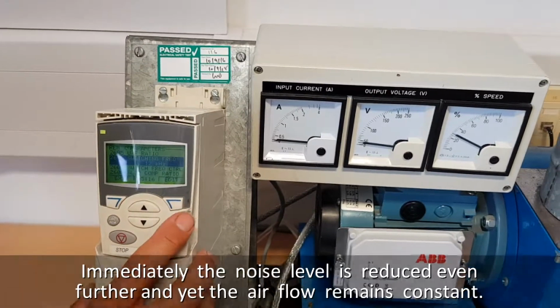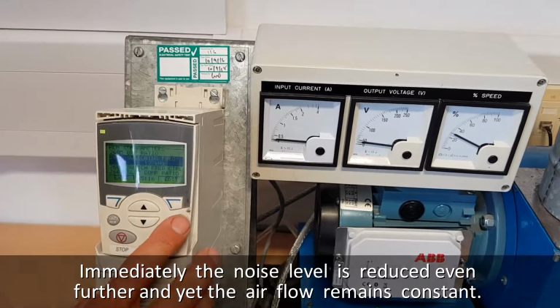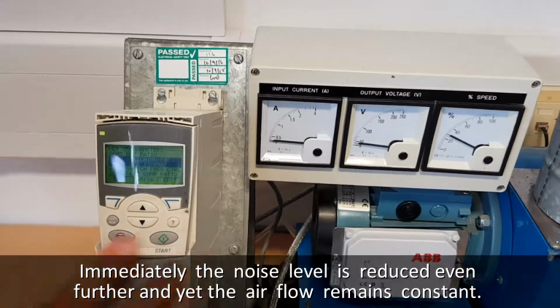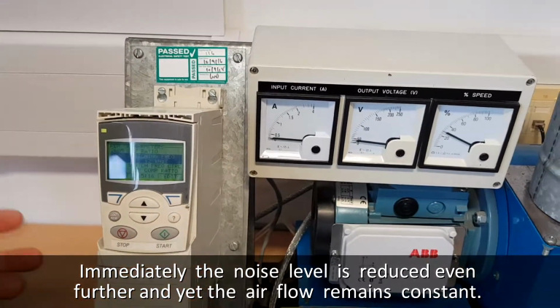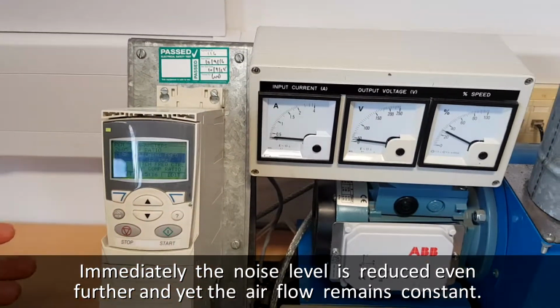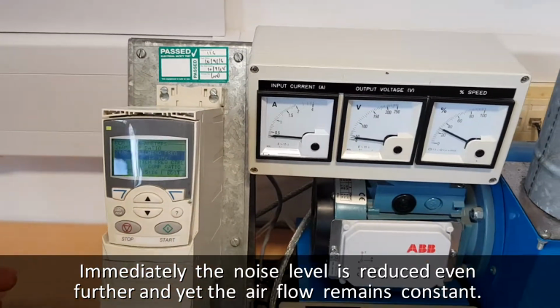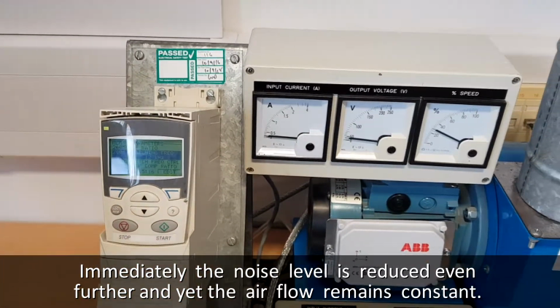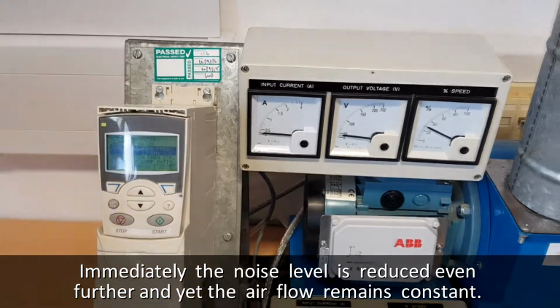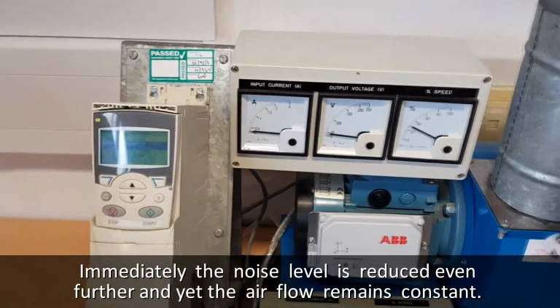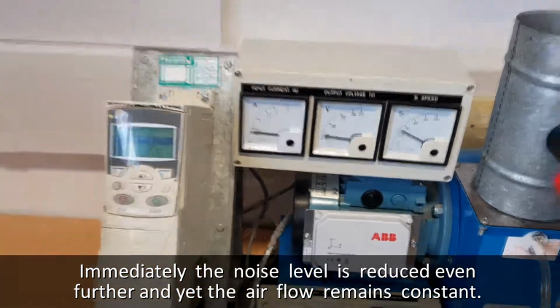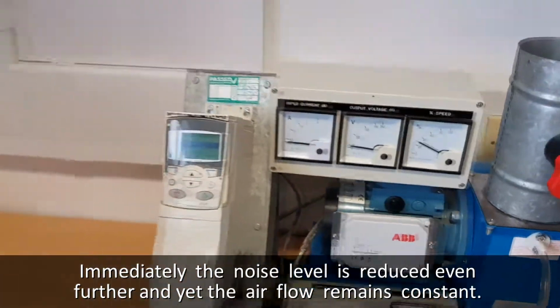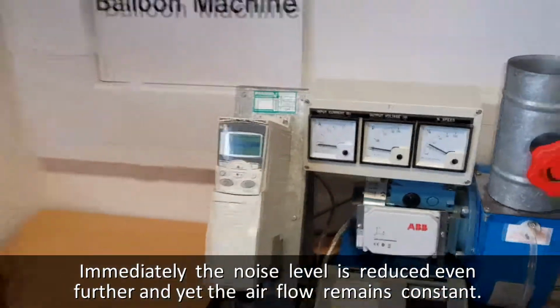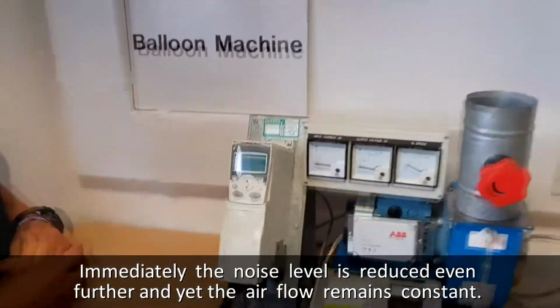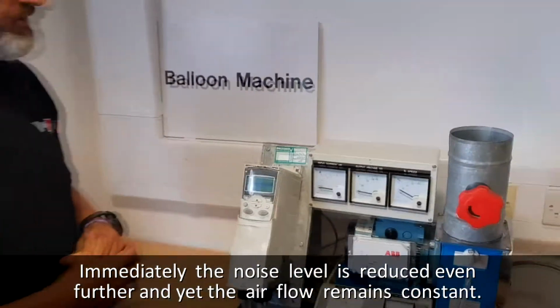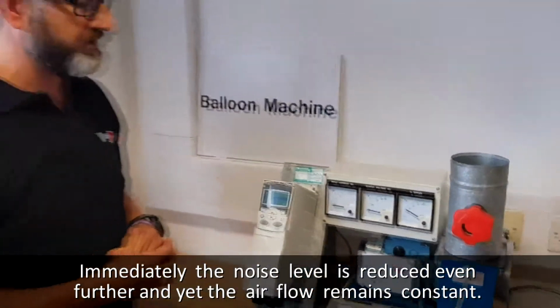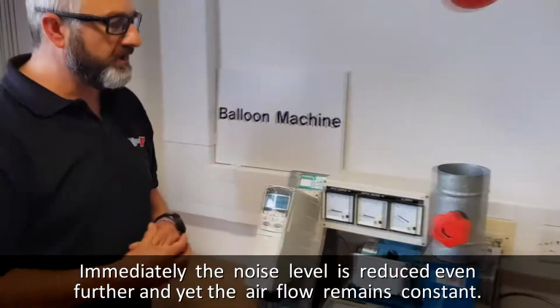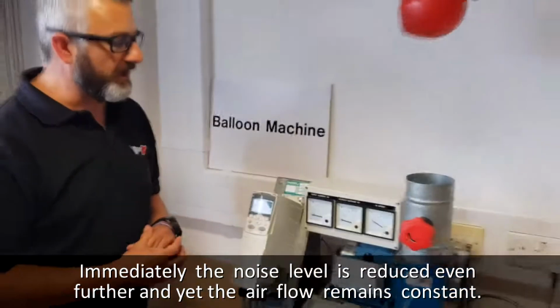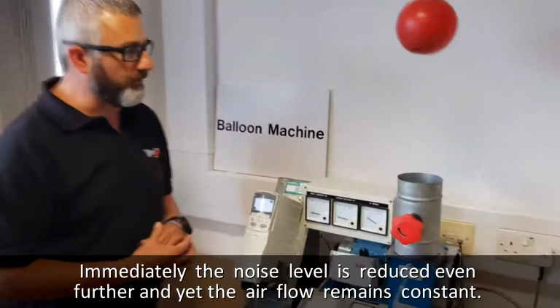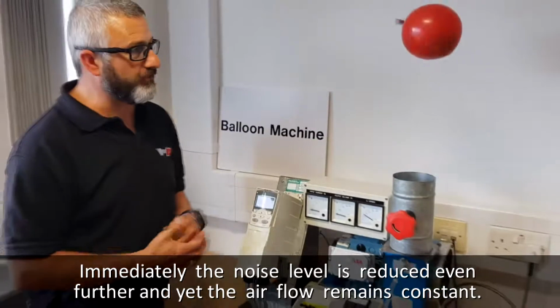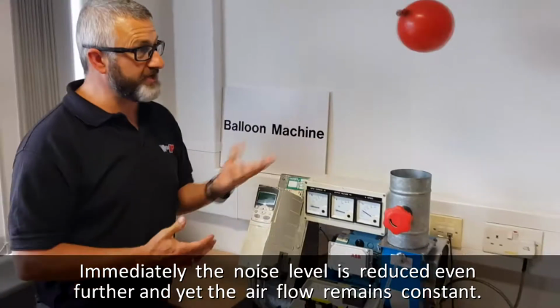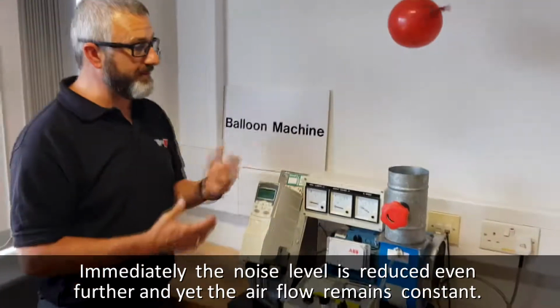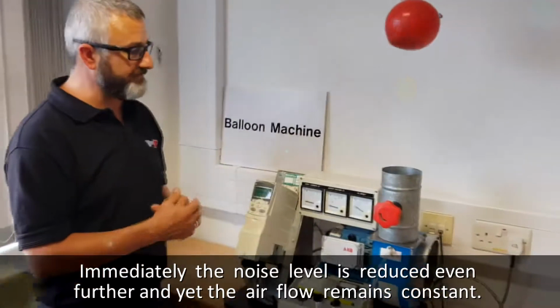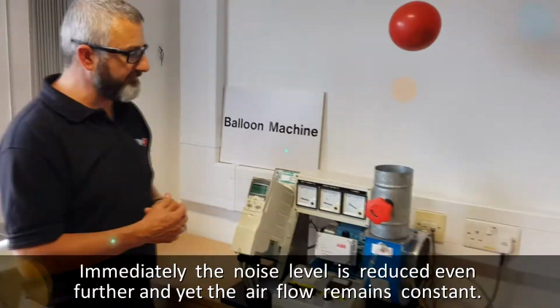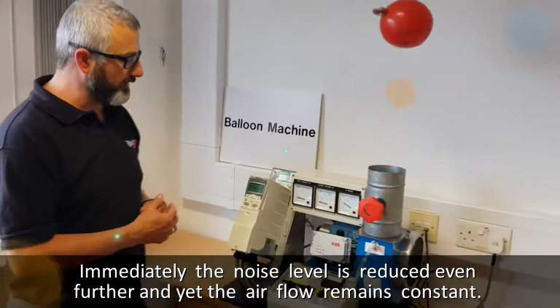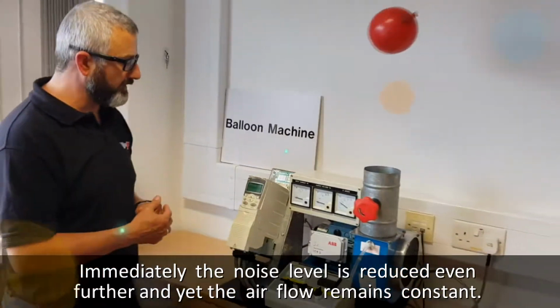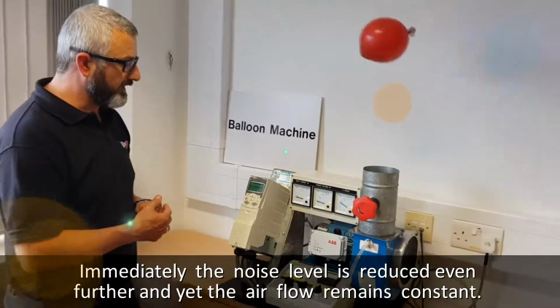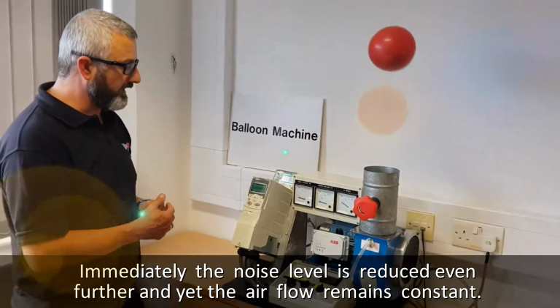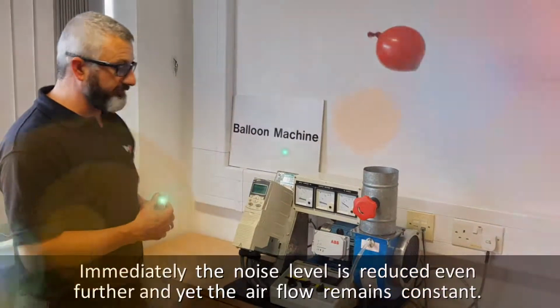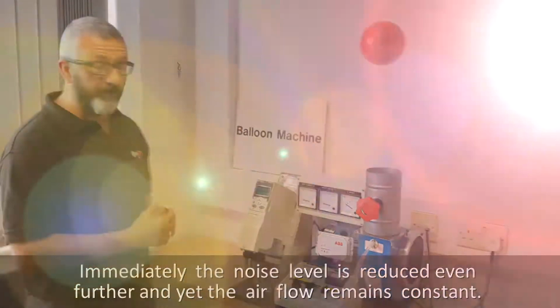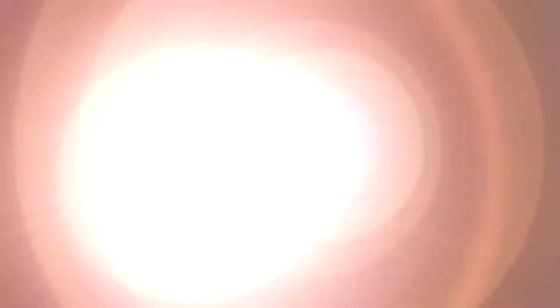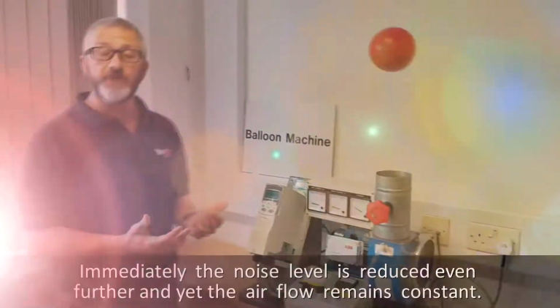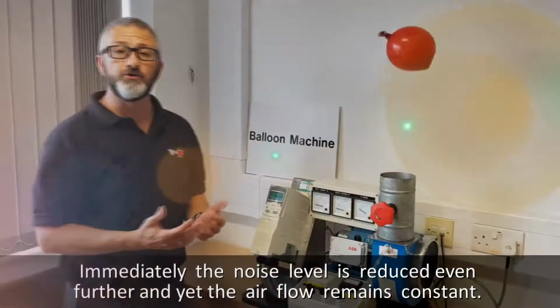So you can see we've managed to get rid of that high-pitched whining noise, and we've got the same amount of airflow for a lot less noise.